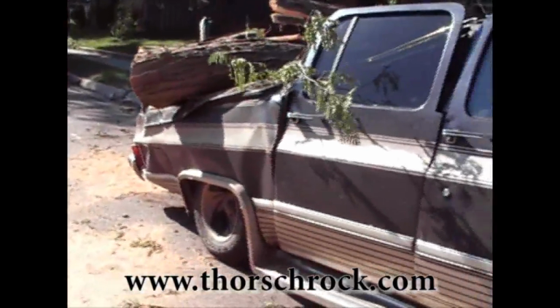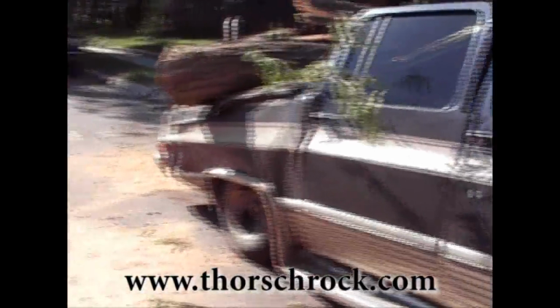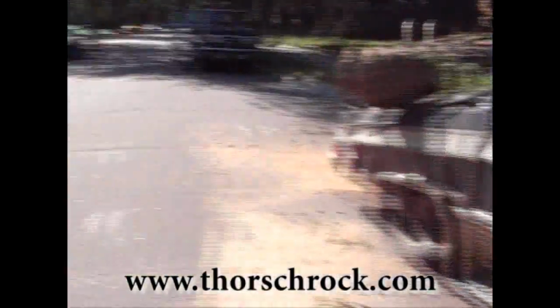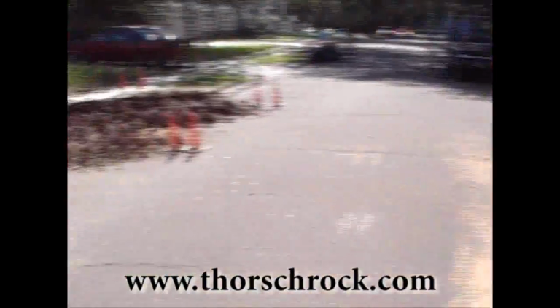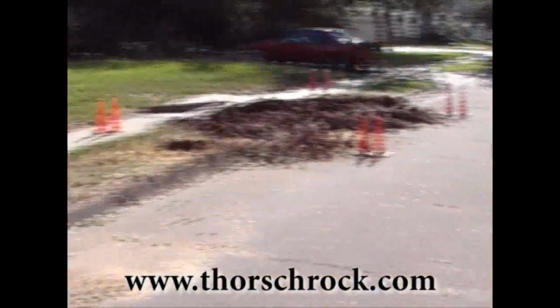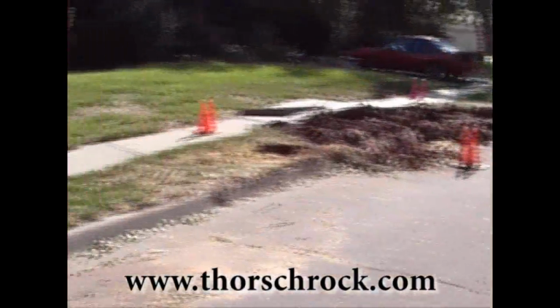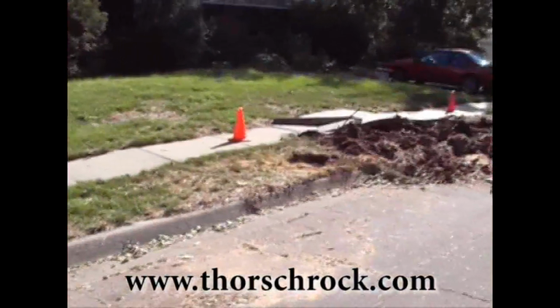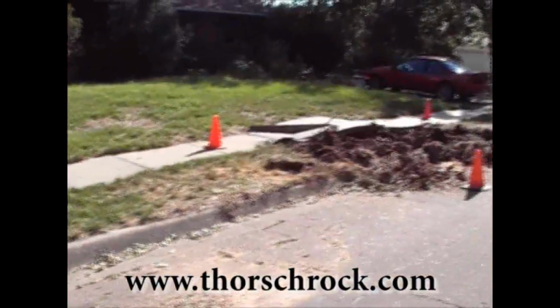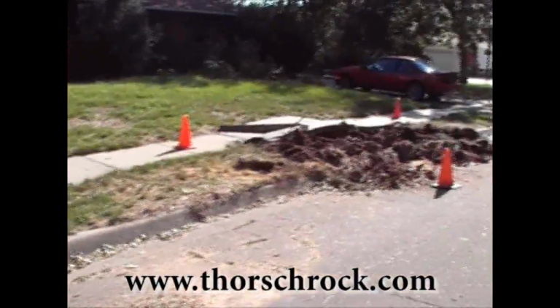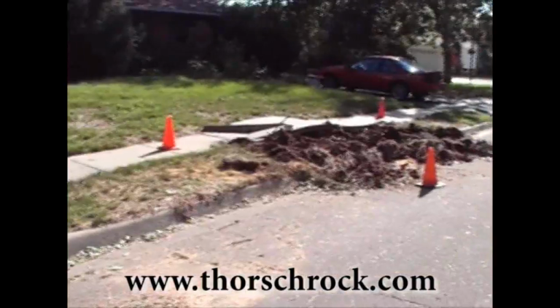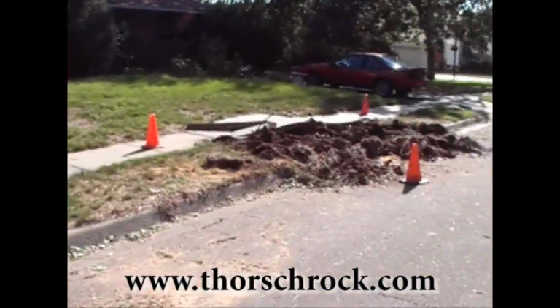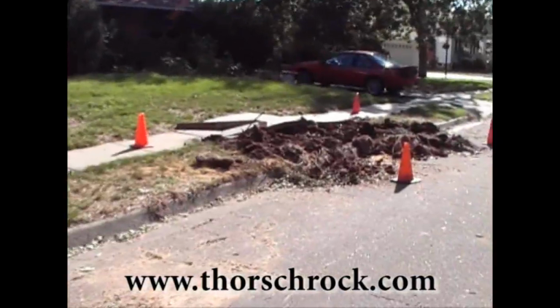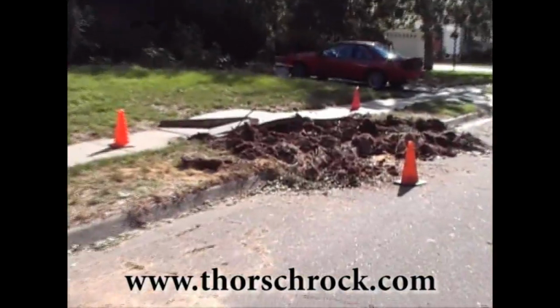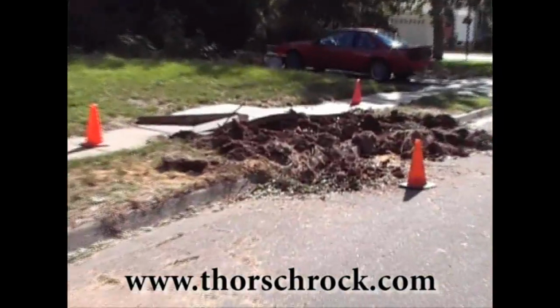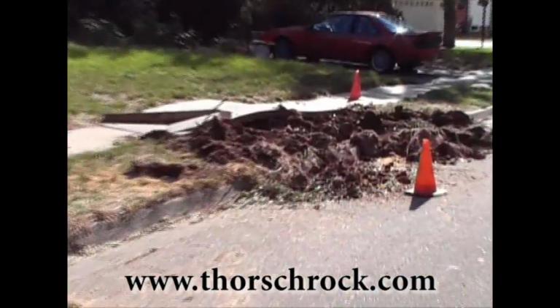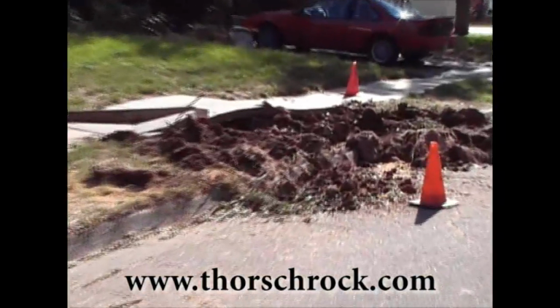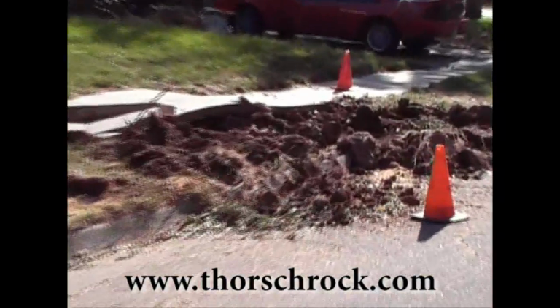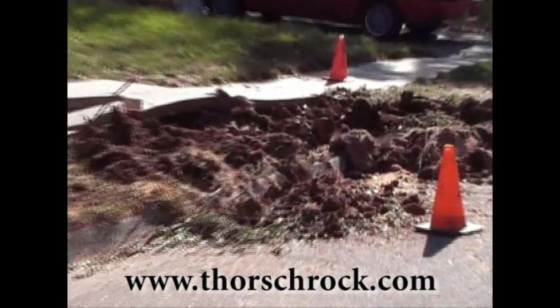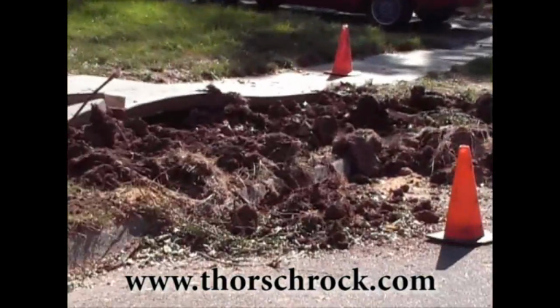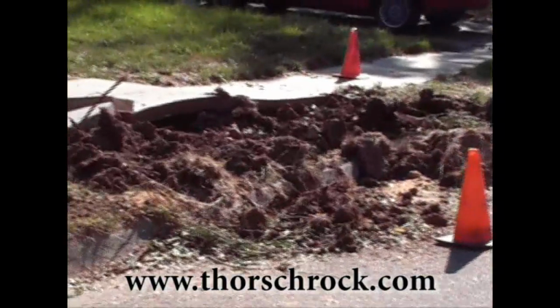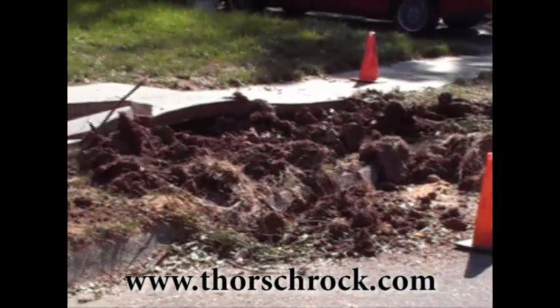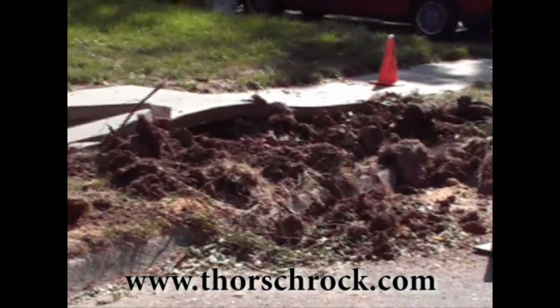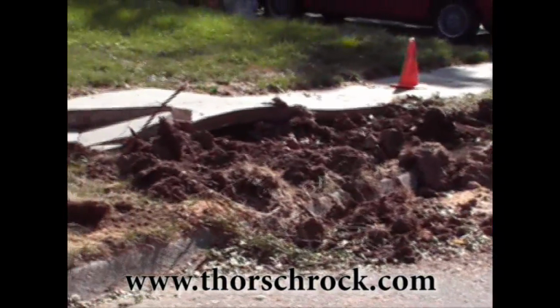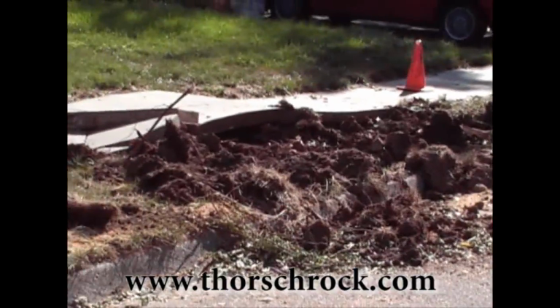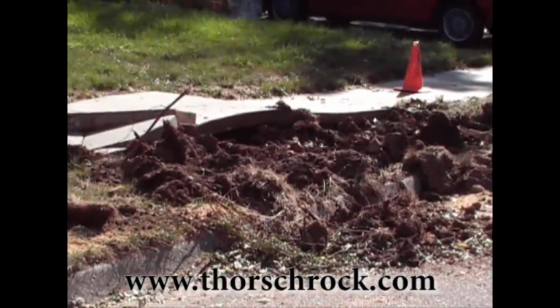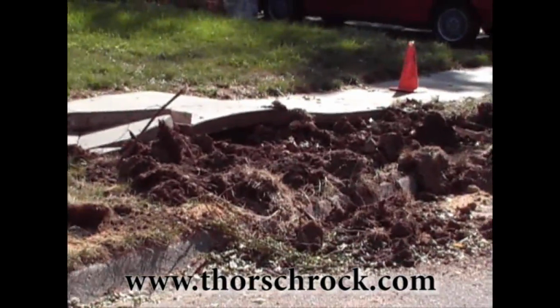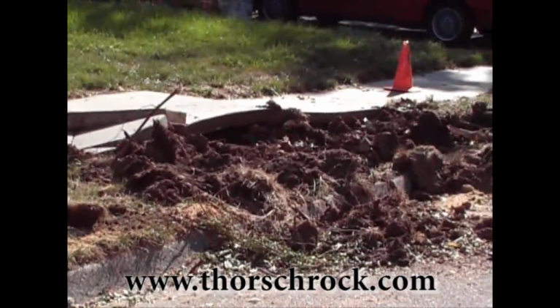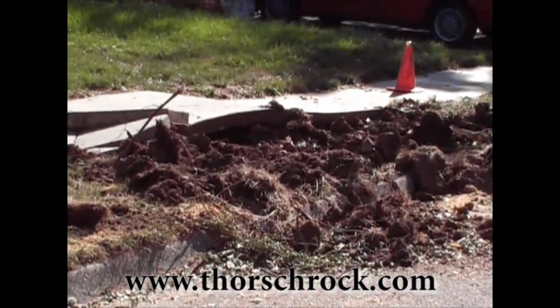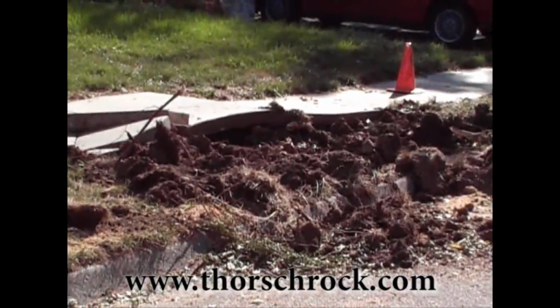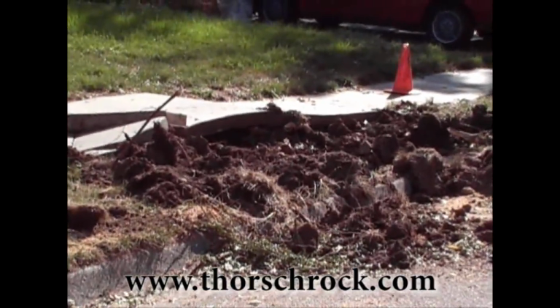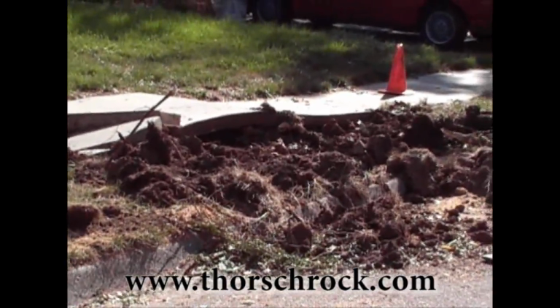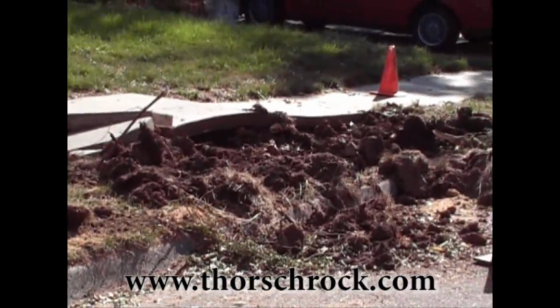You can see this is where the tree came out of the ground over here, tore up the sidewalk and everything, just lifted it right out.